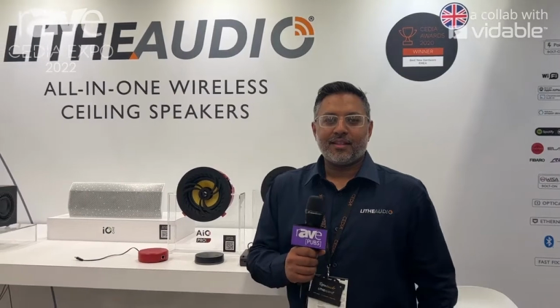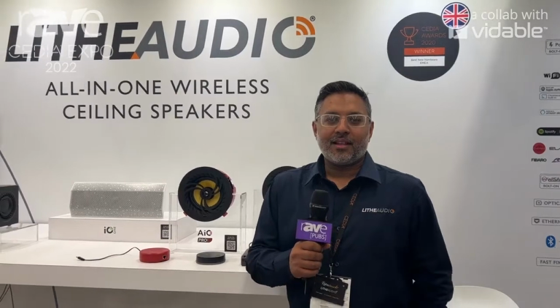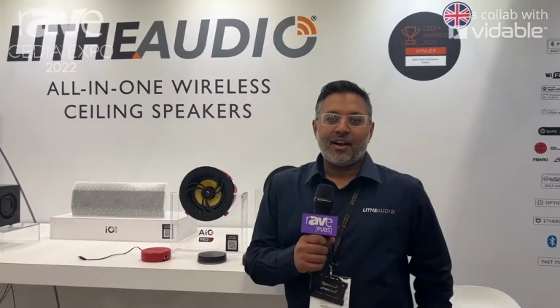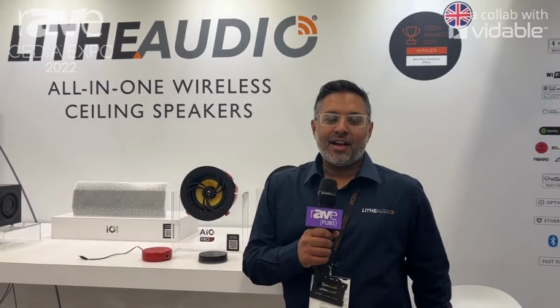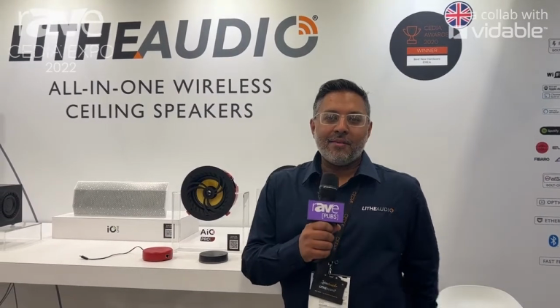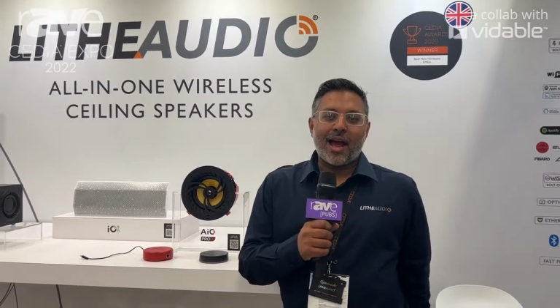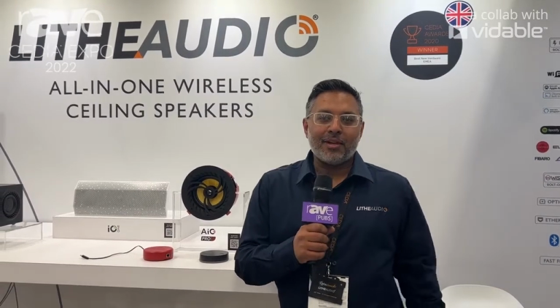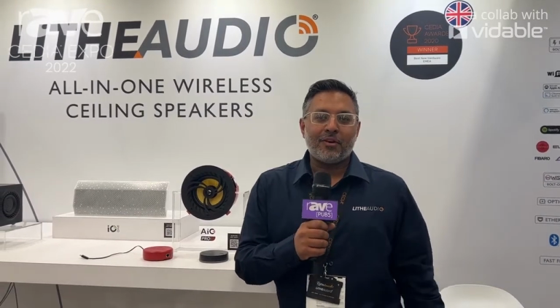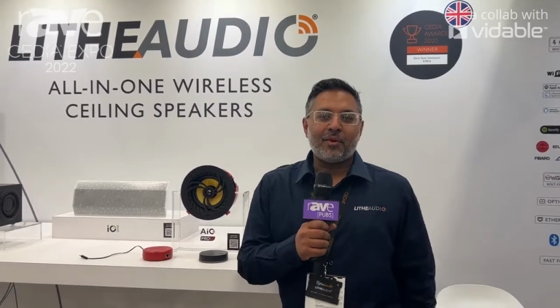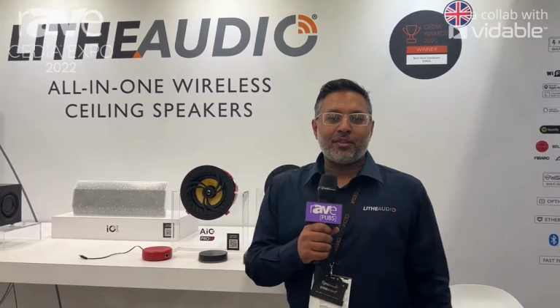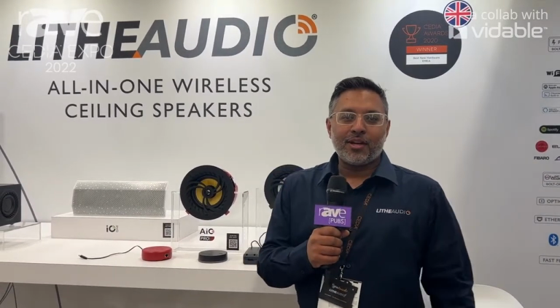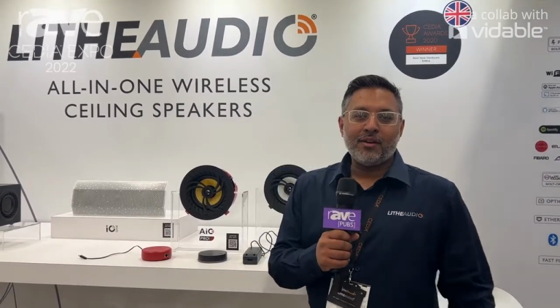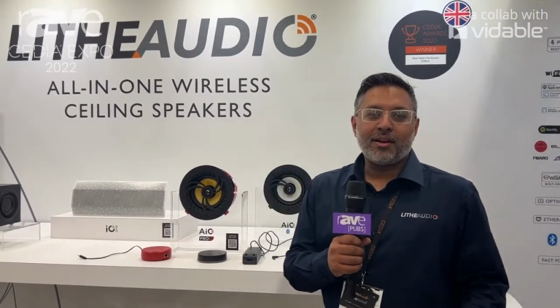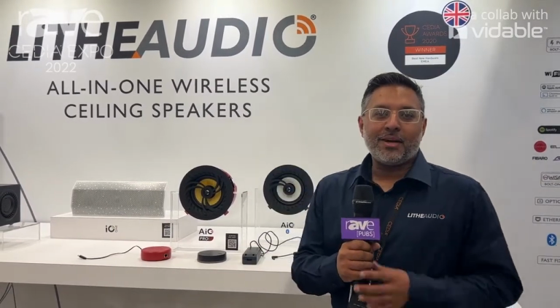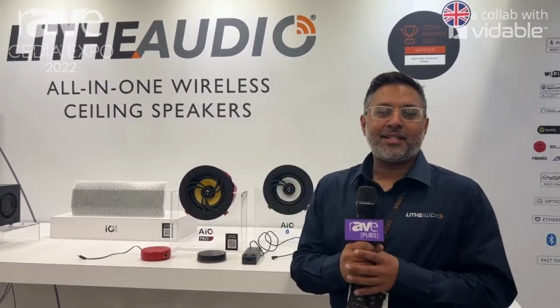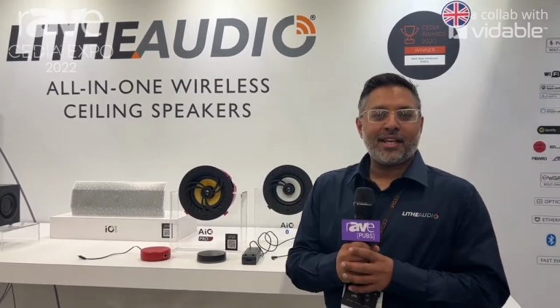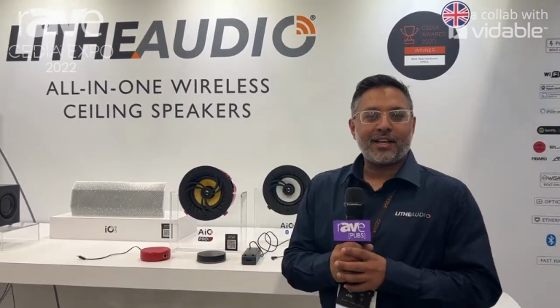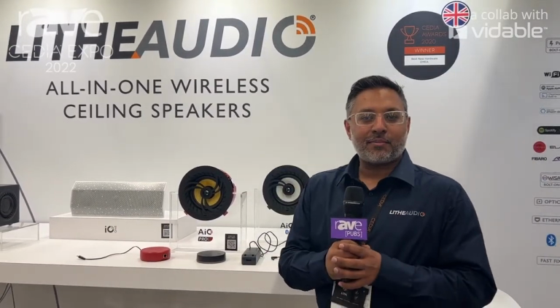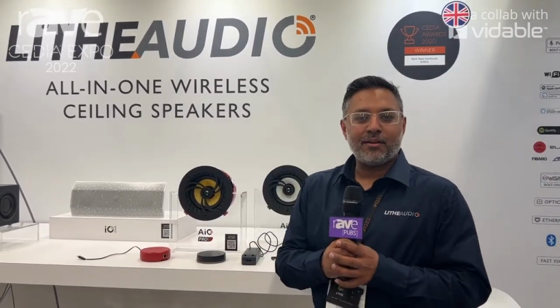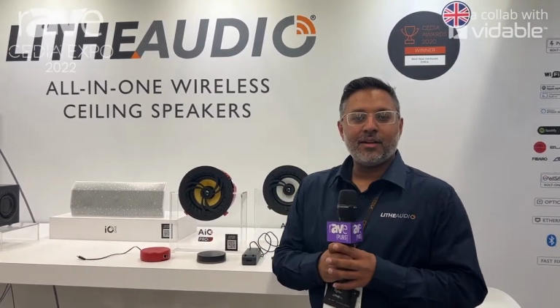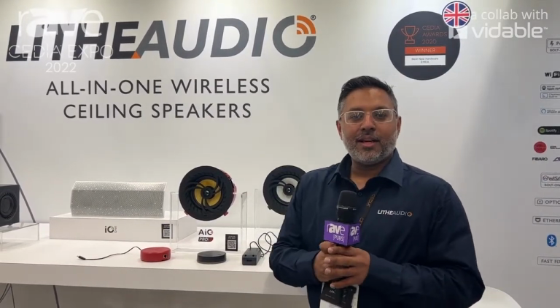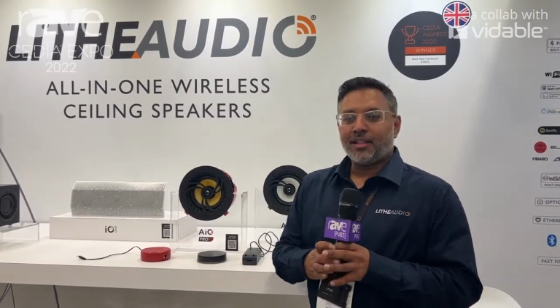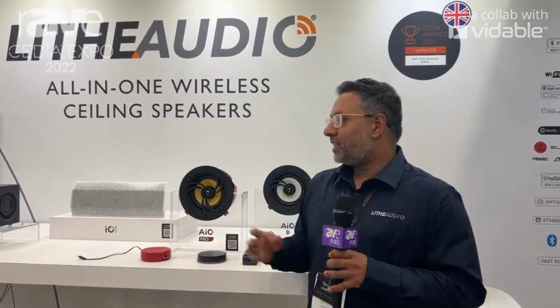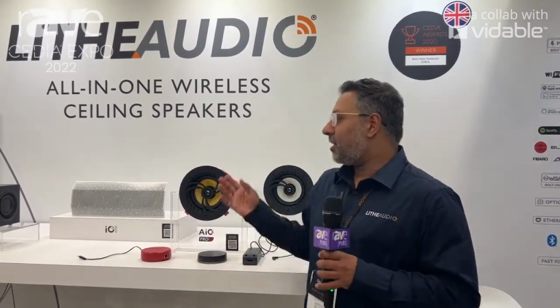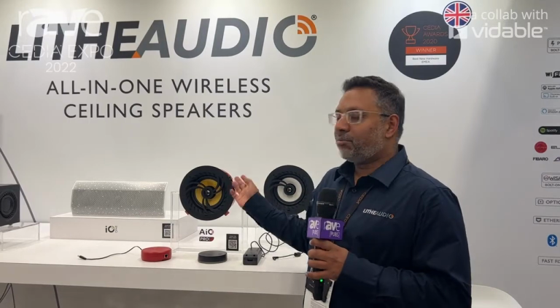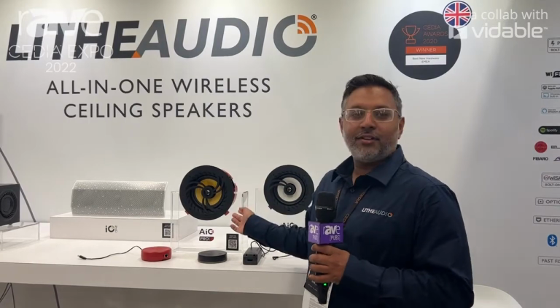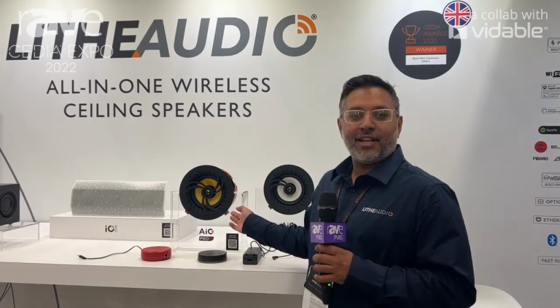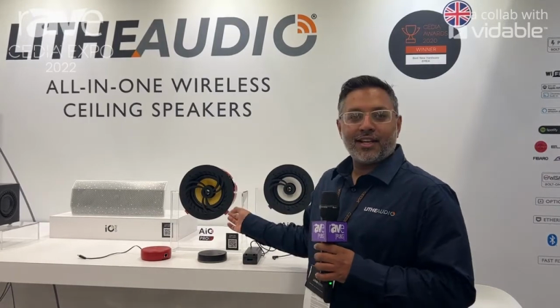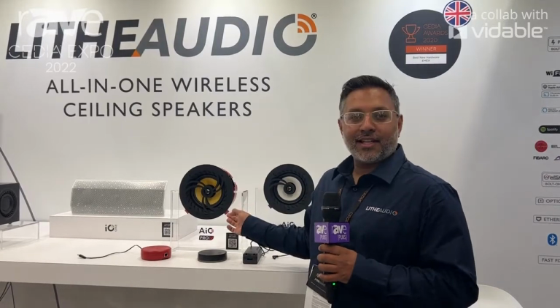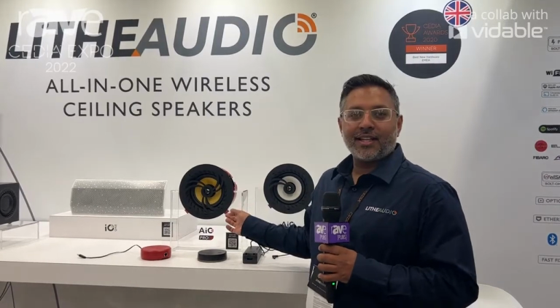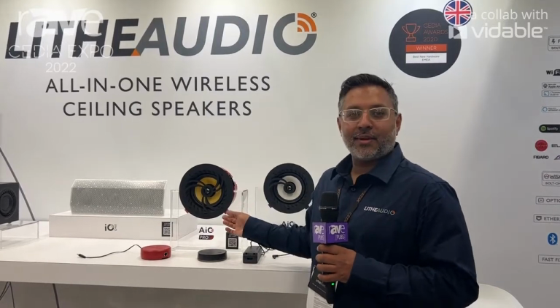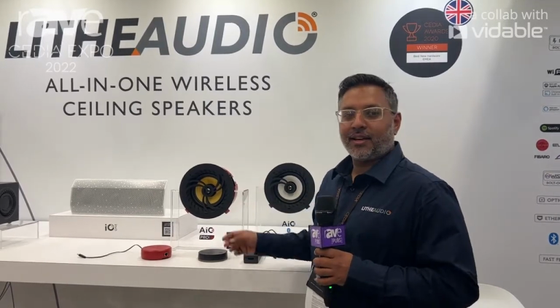Hi, I'm Amit from Lithe Audio and I'm at Cedia Expo. This is our Pro Series ceiling speaker.